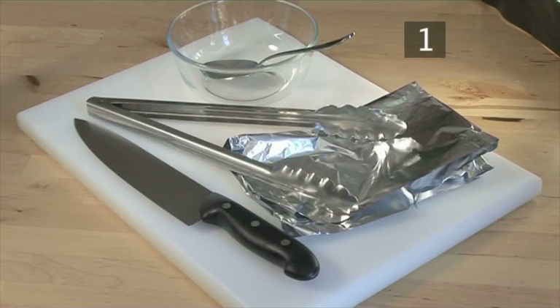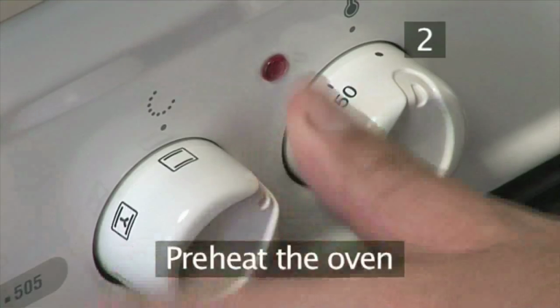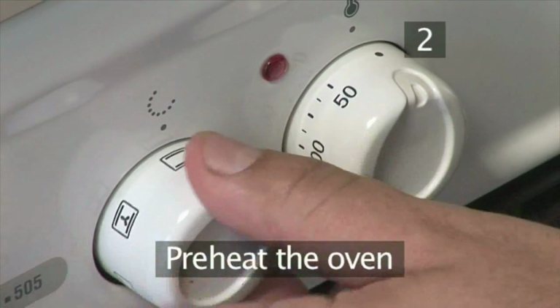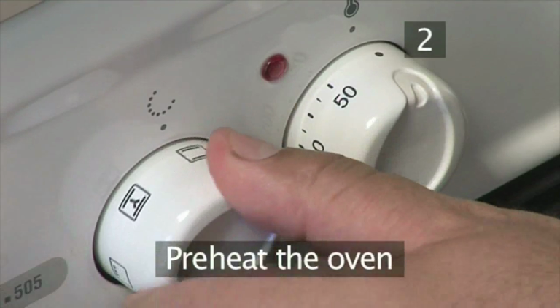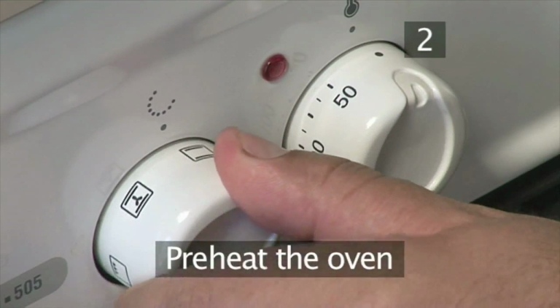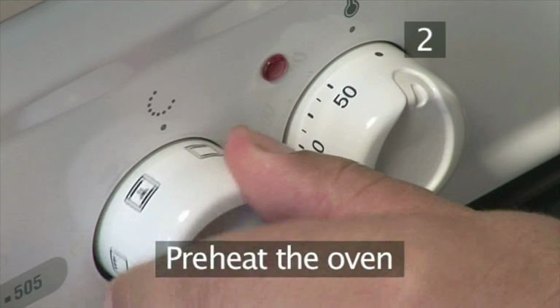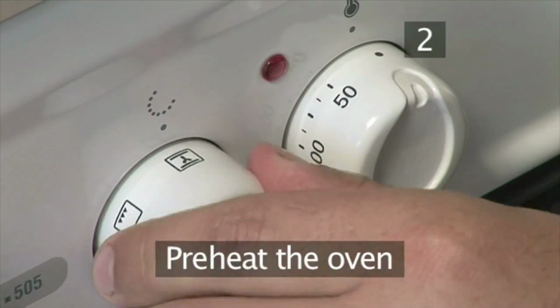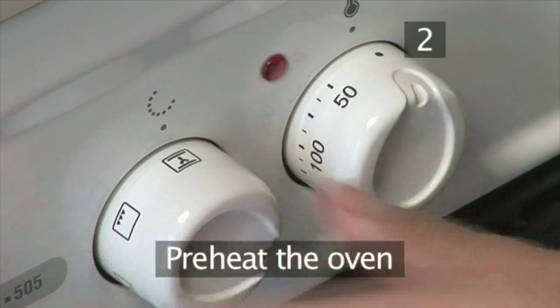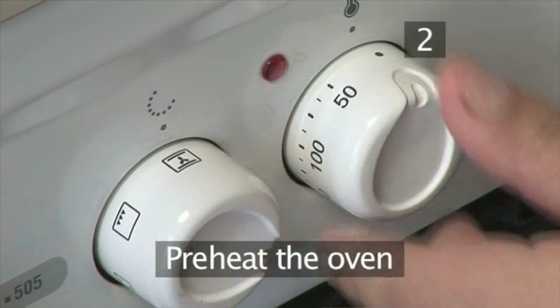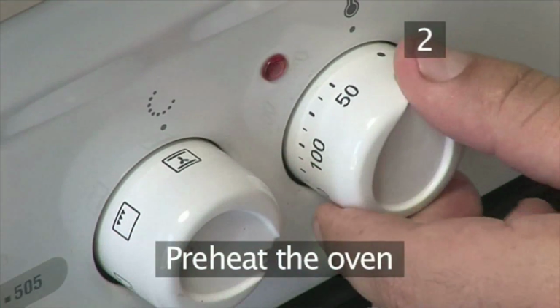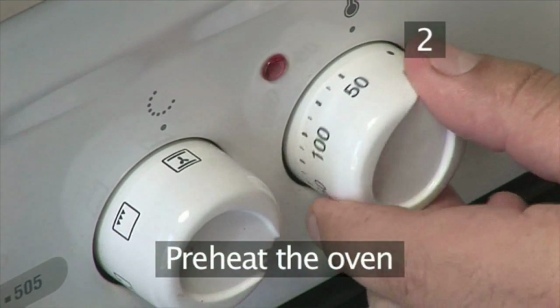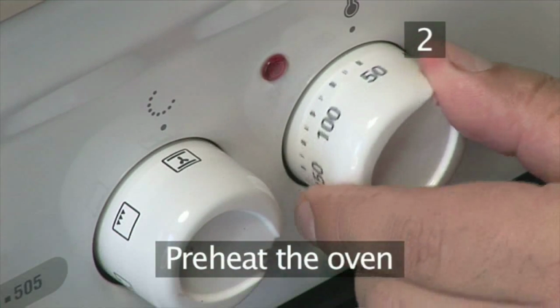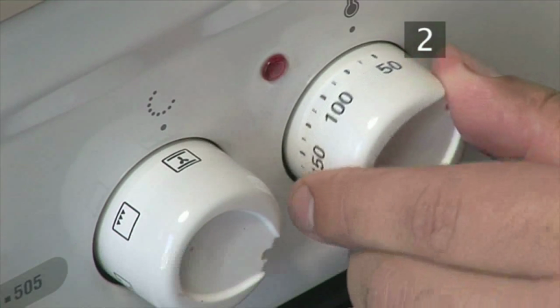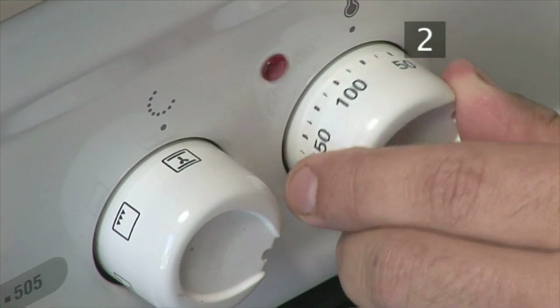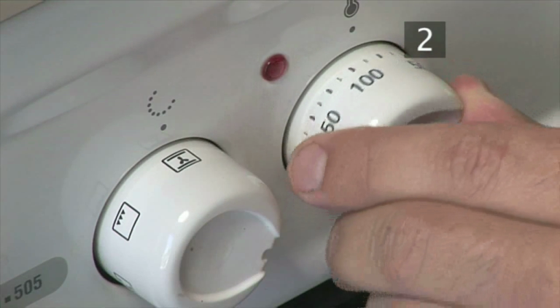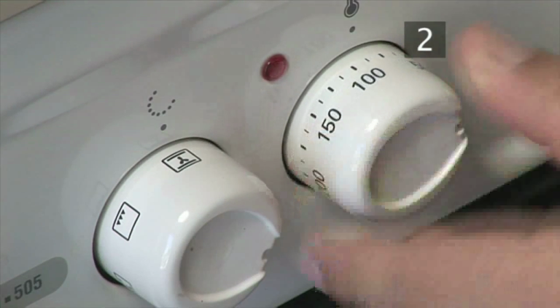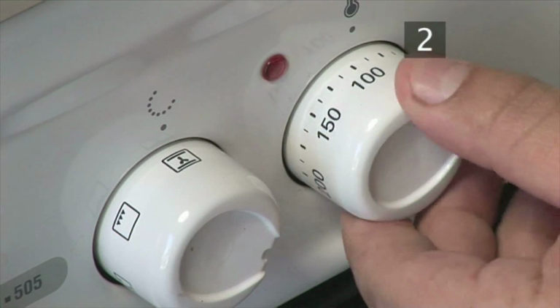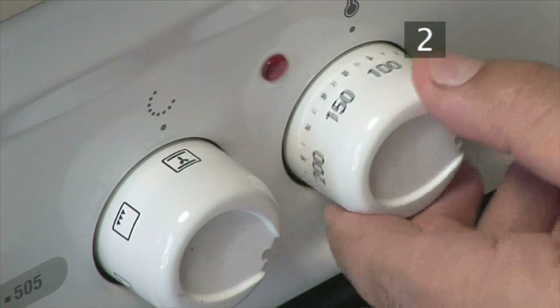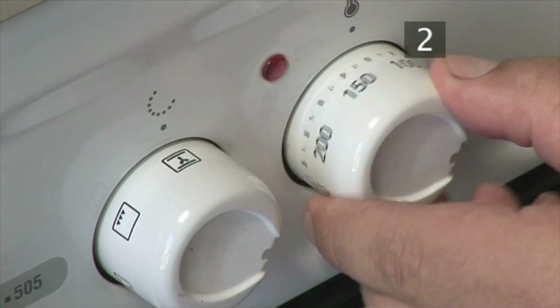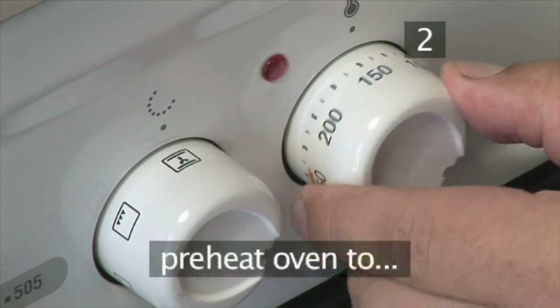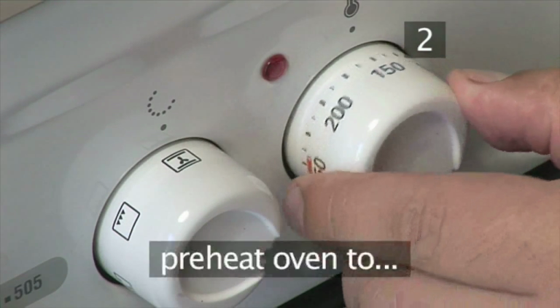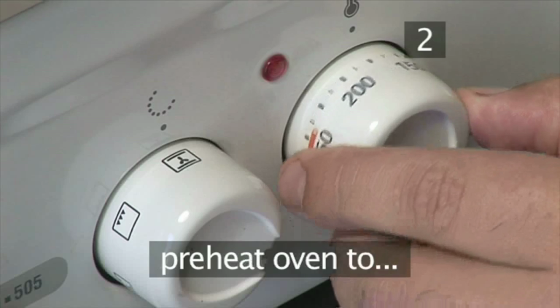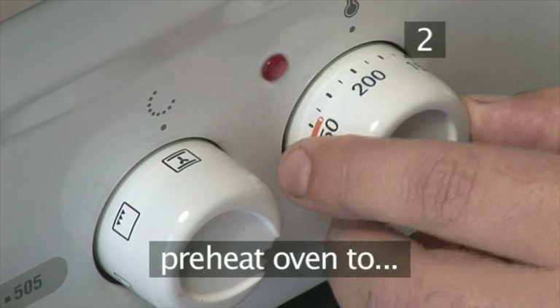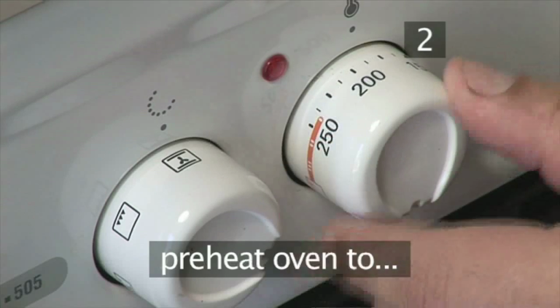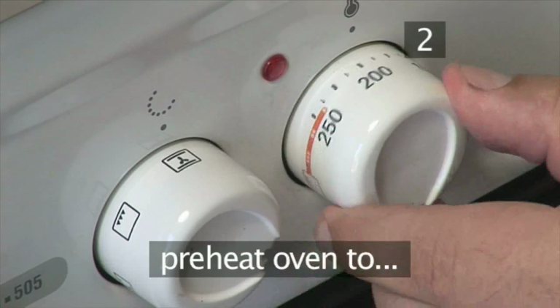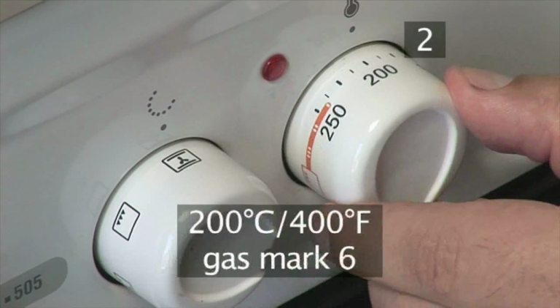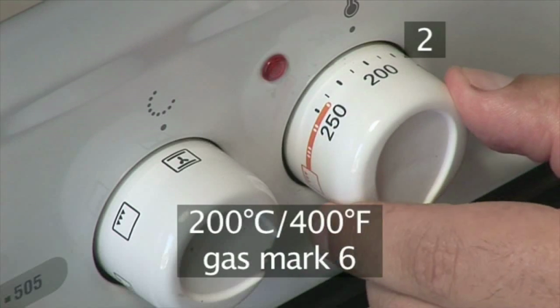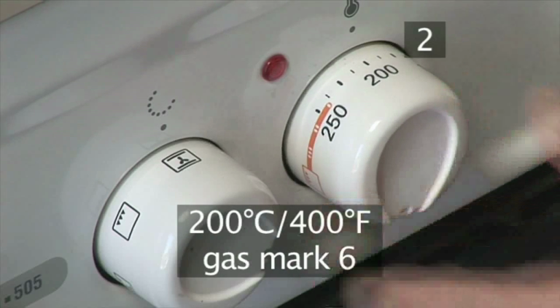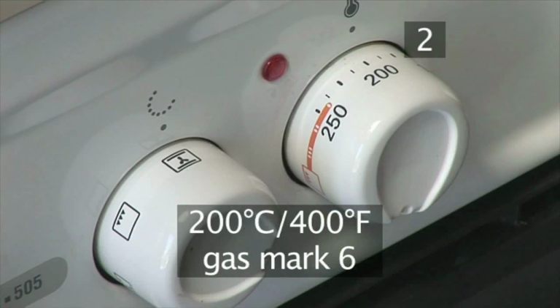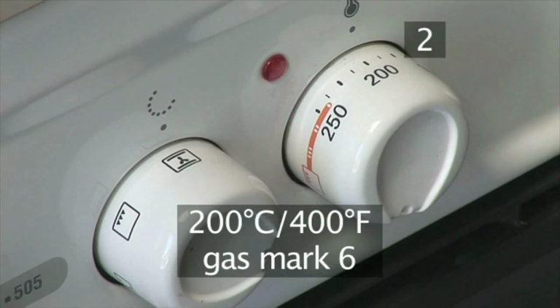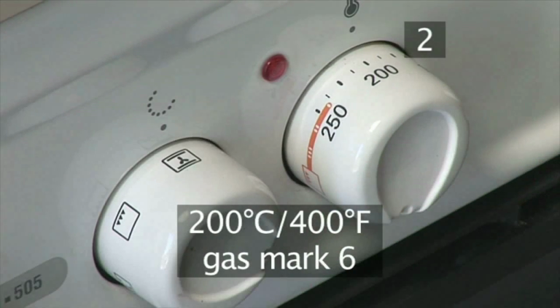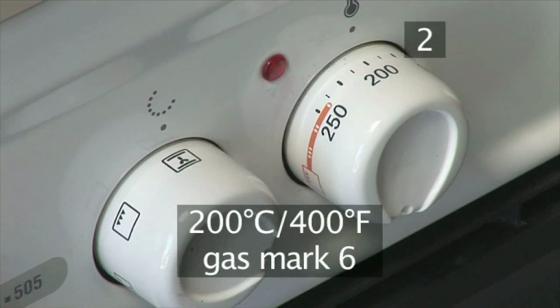Step 2. Preheat the oven. Return to the kitchen and preheat the oven to 200 degrees Celsius.